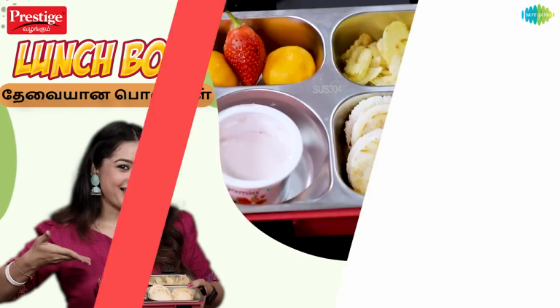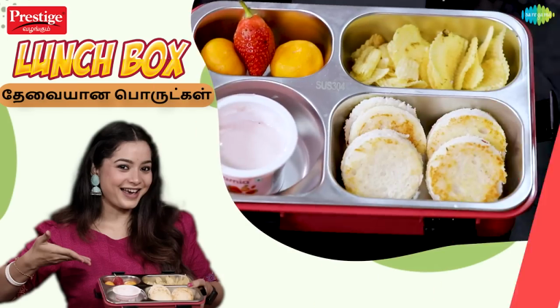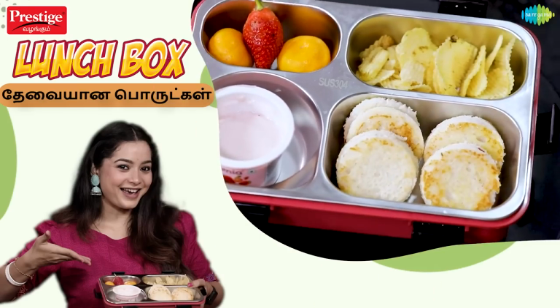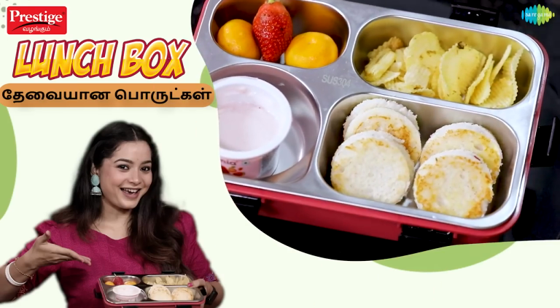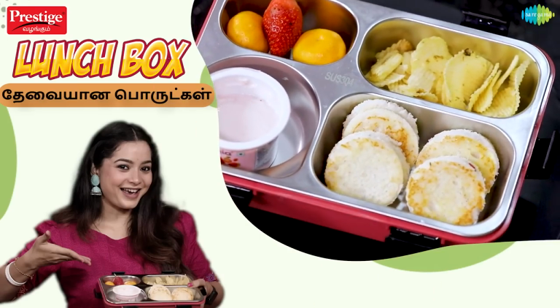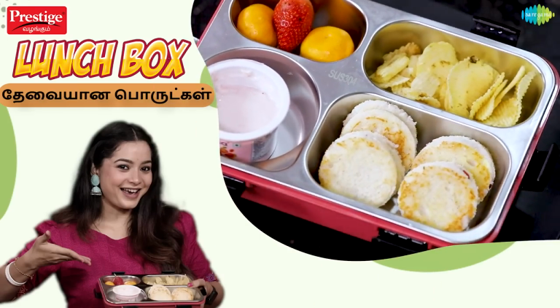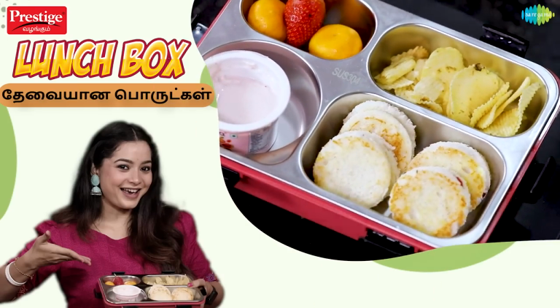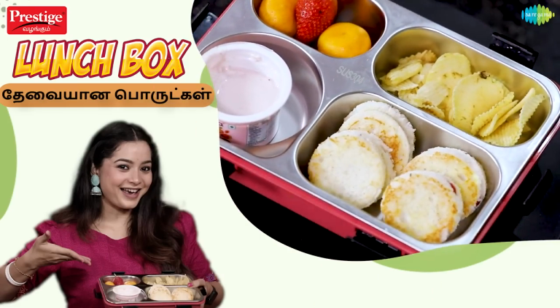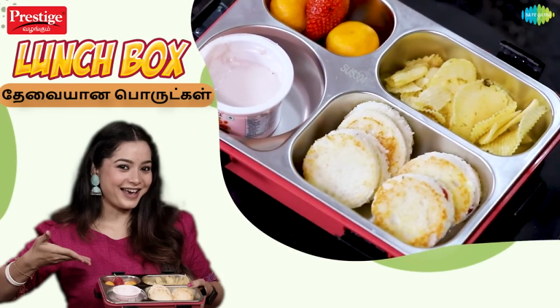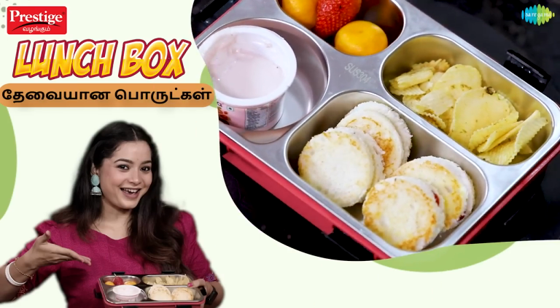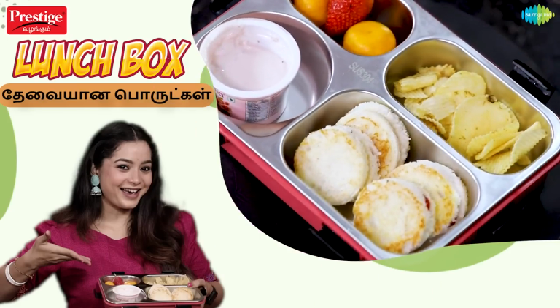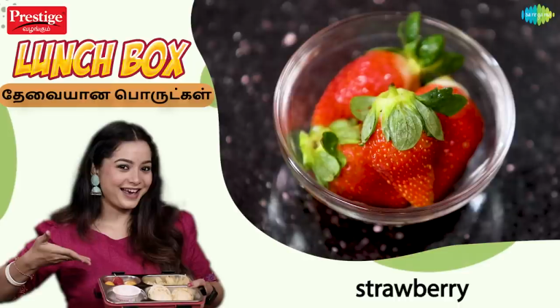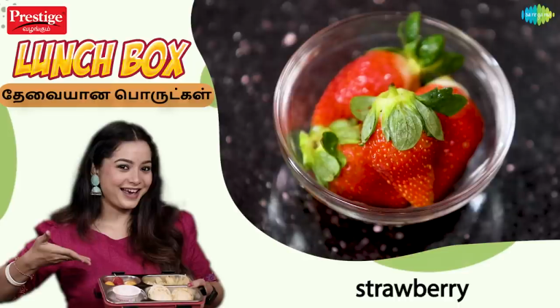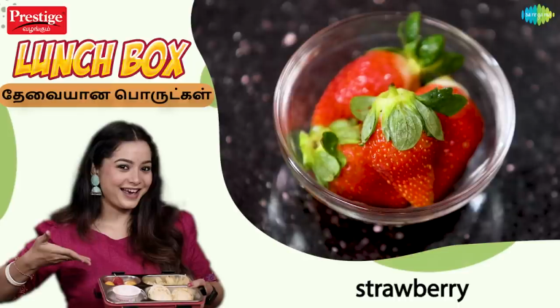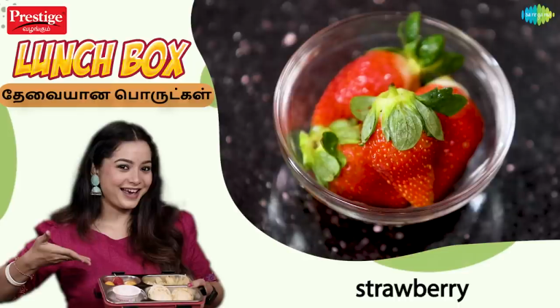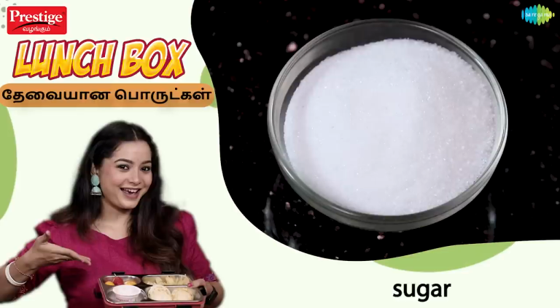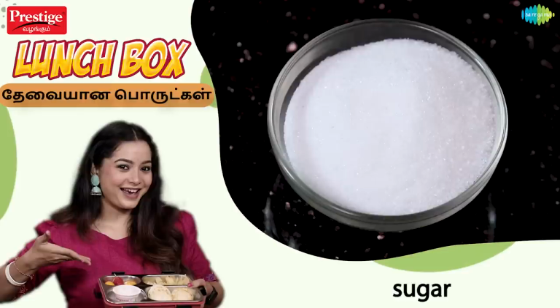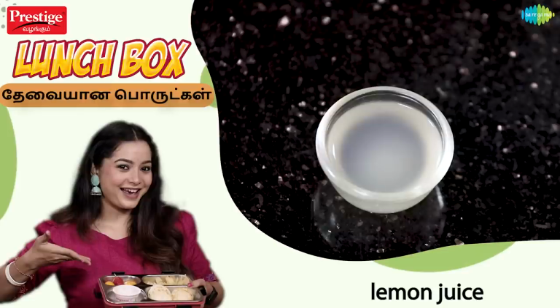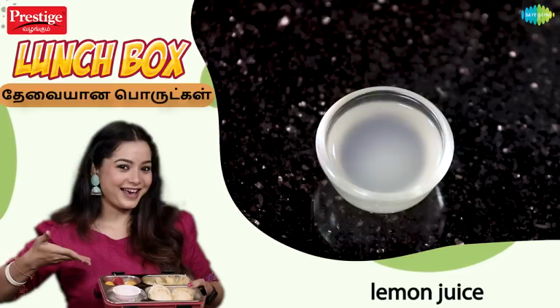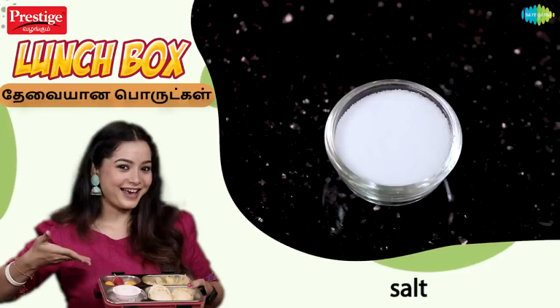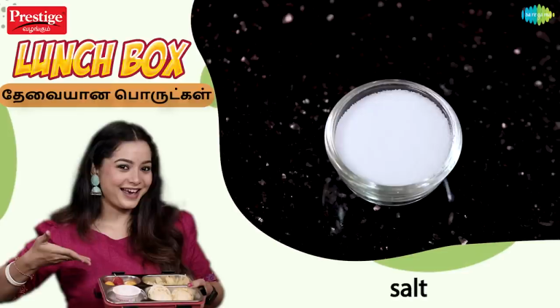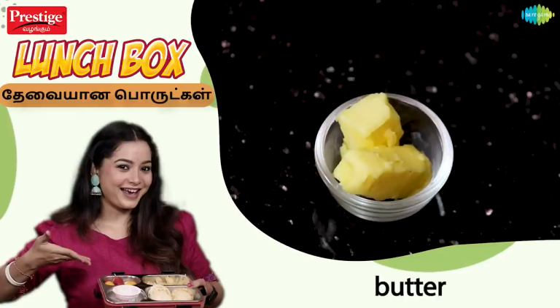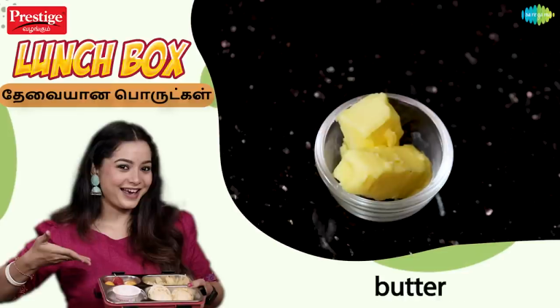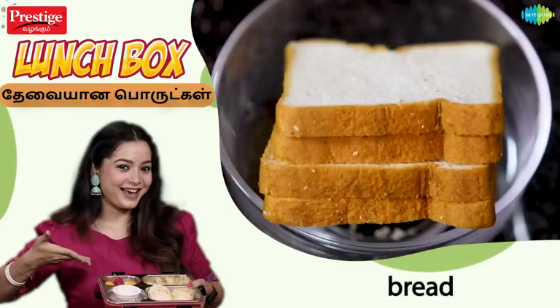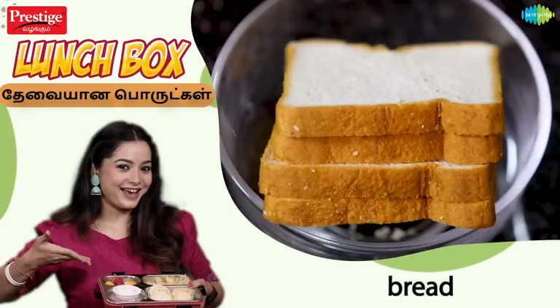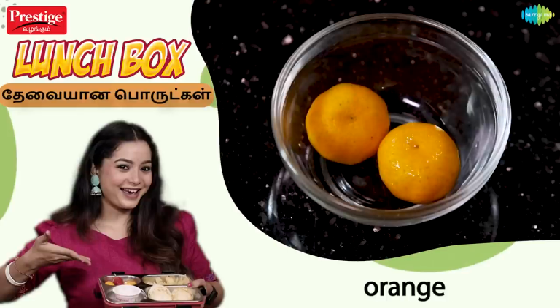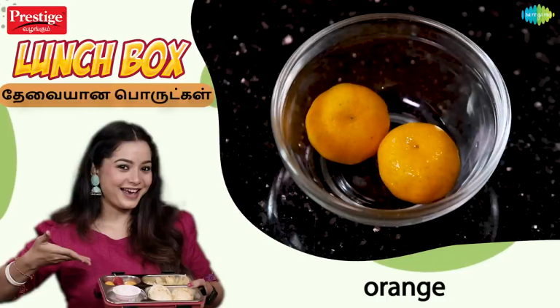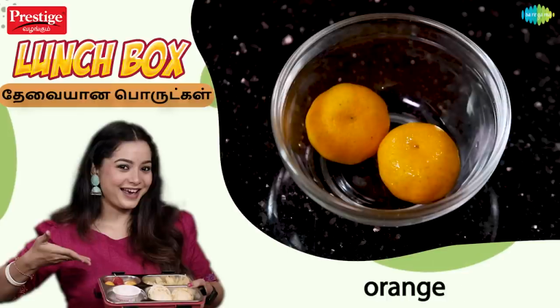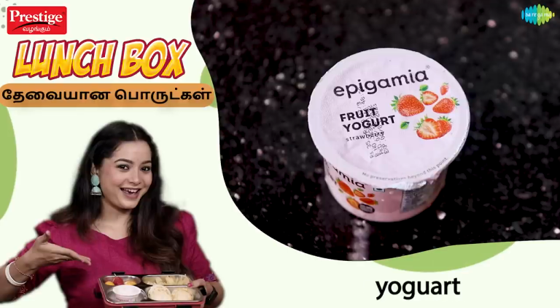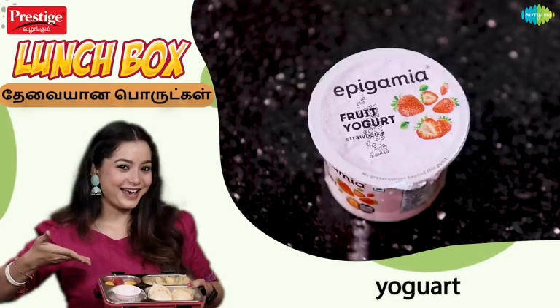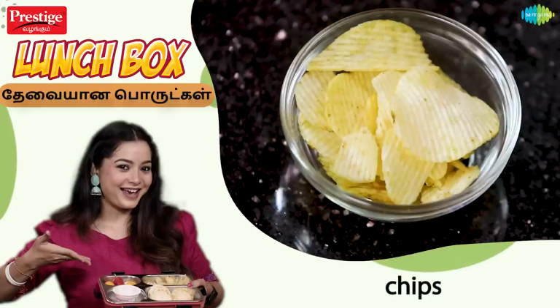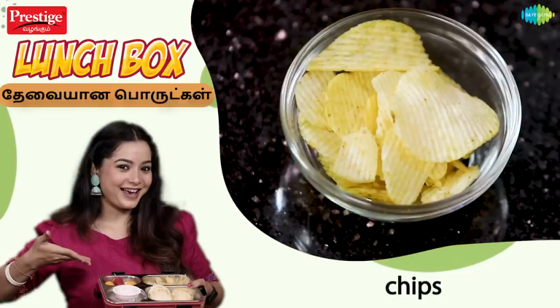For the strawberry jam, we need: strawberries, sugar, lemon, salt, butter, bread, orange, yogurt, and chips.